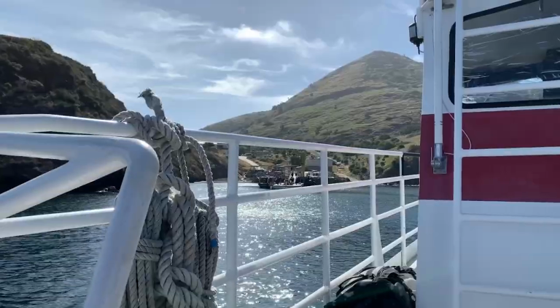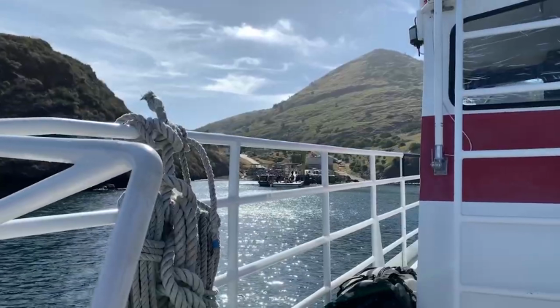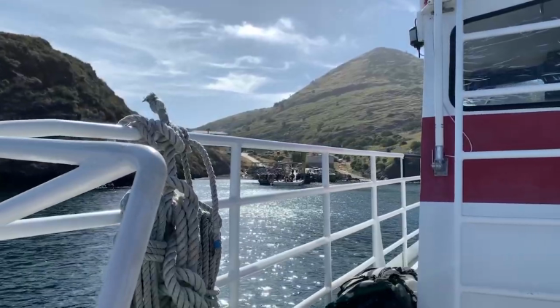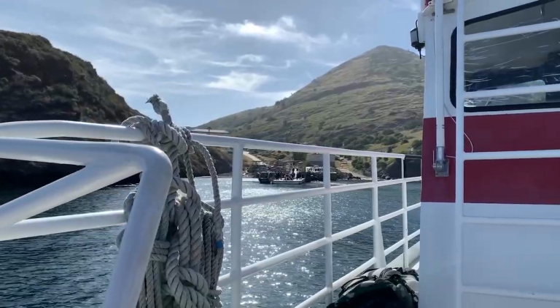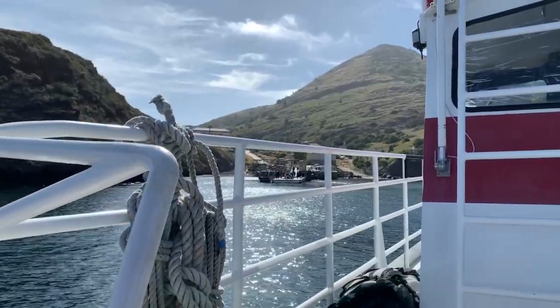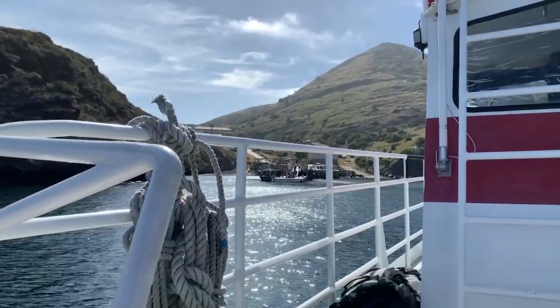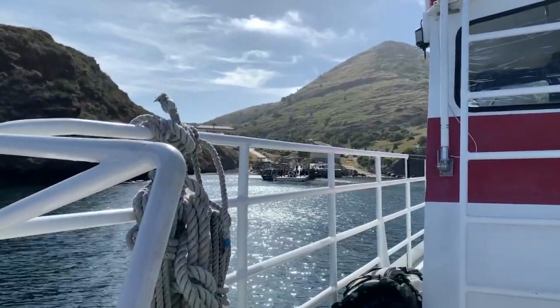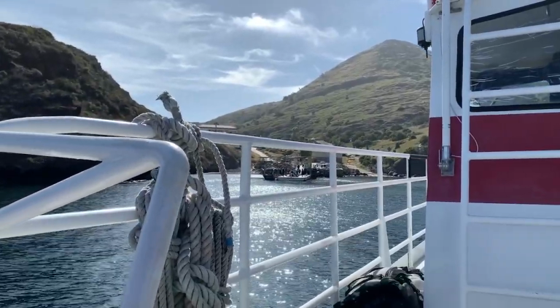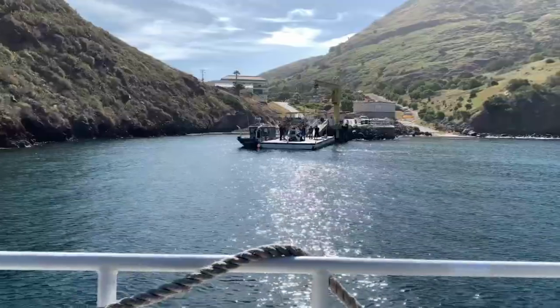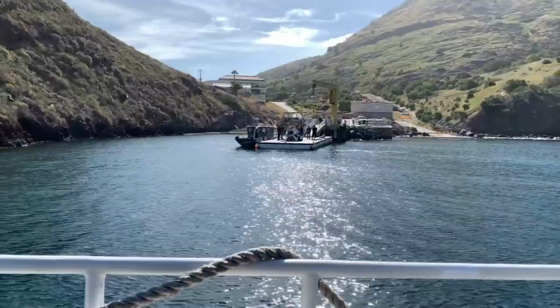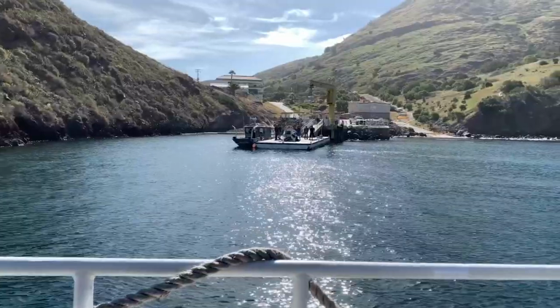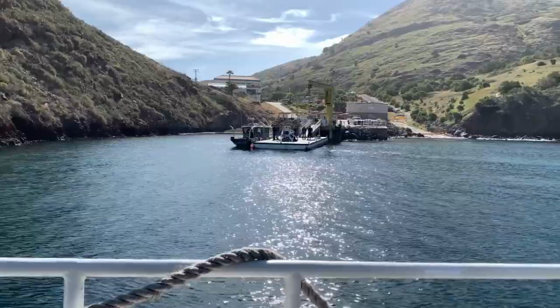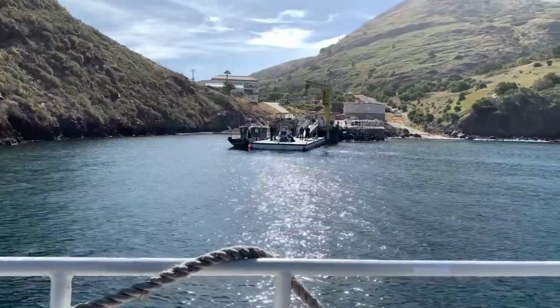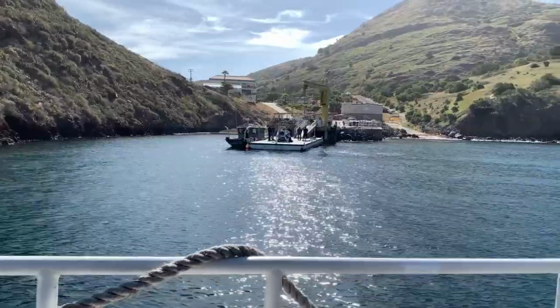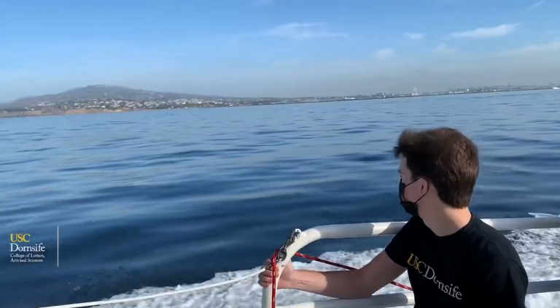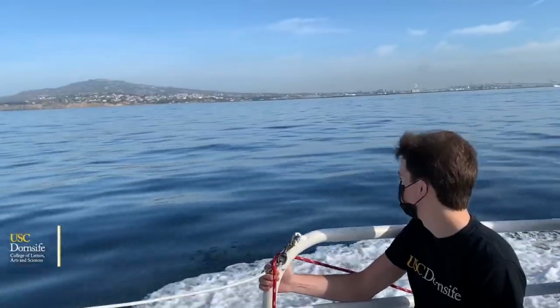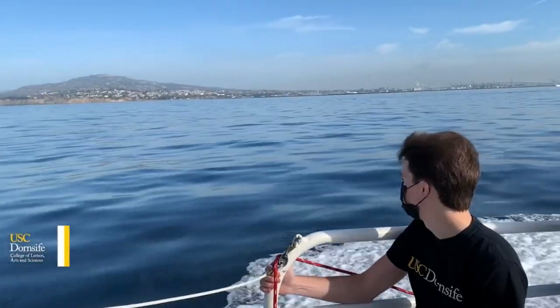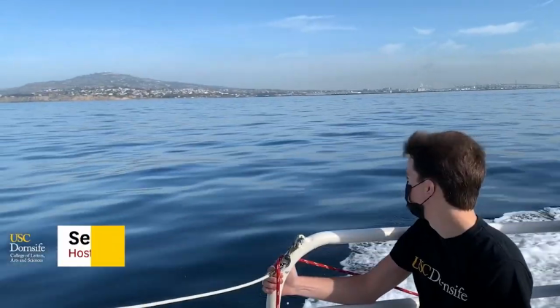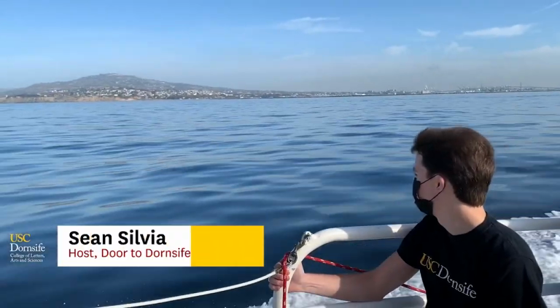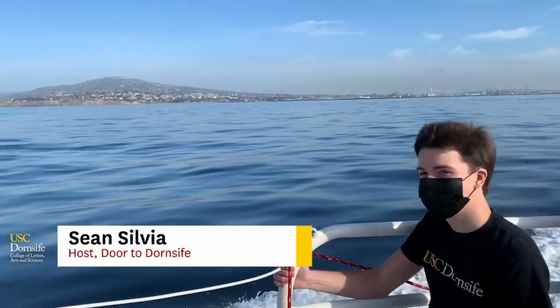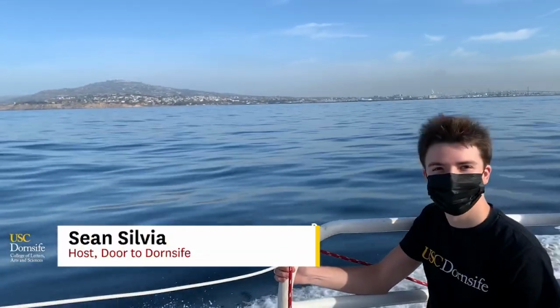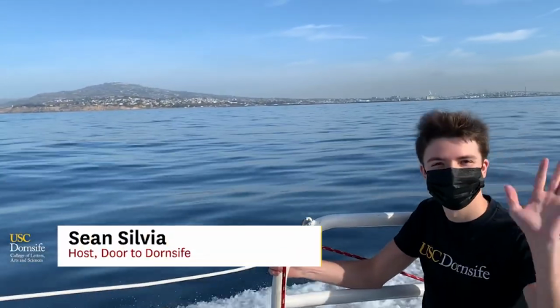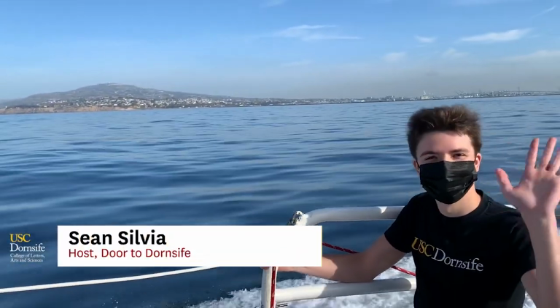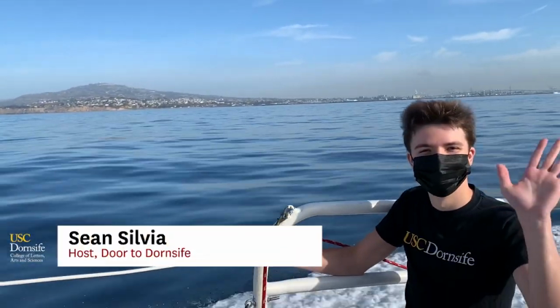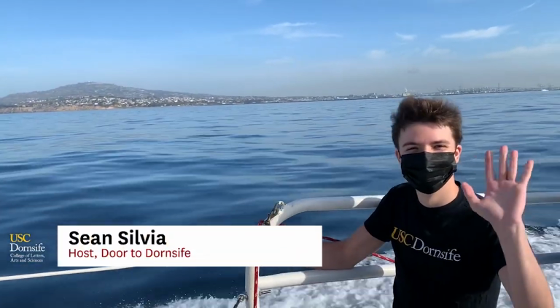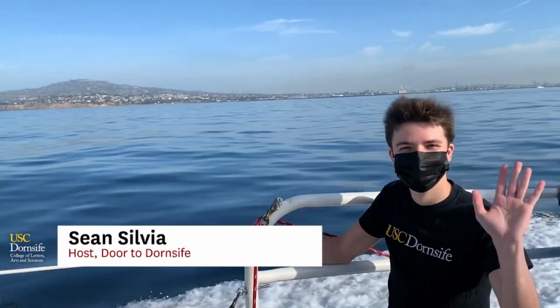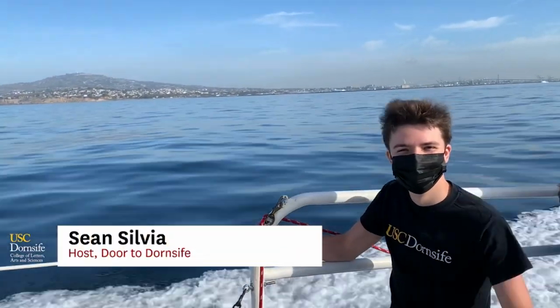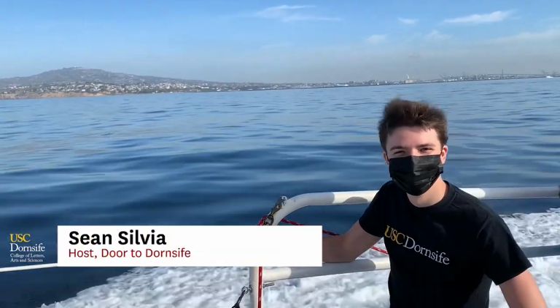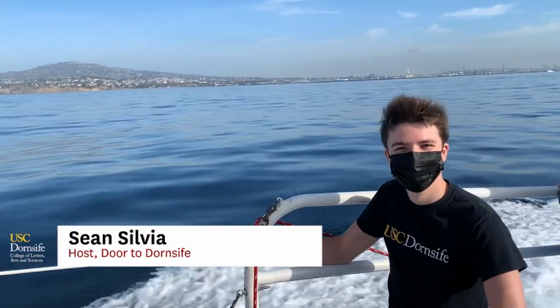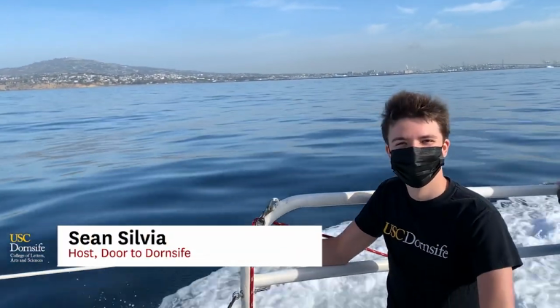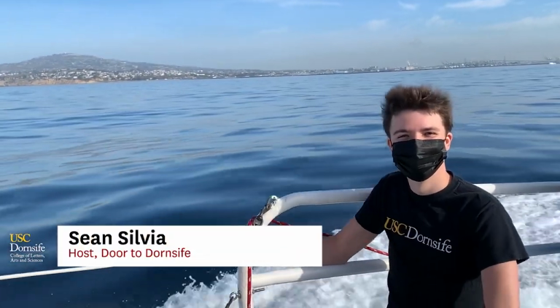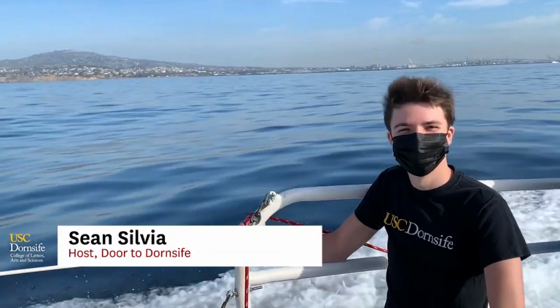Luckily, they've let me bring you as a plus one. I'm your host Sean Sylvia — join me for a day on the island.